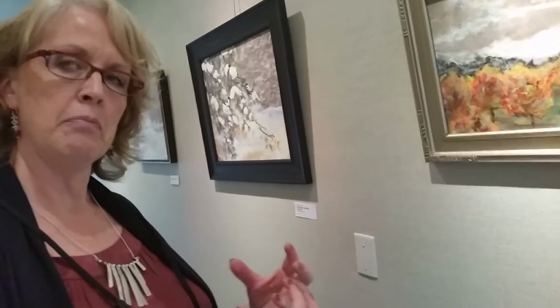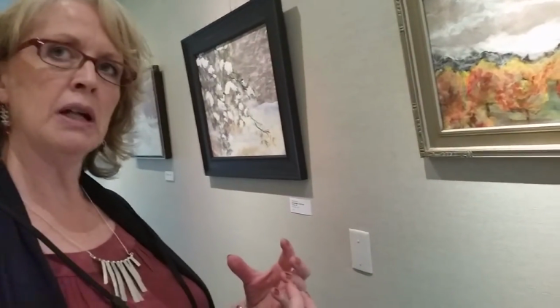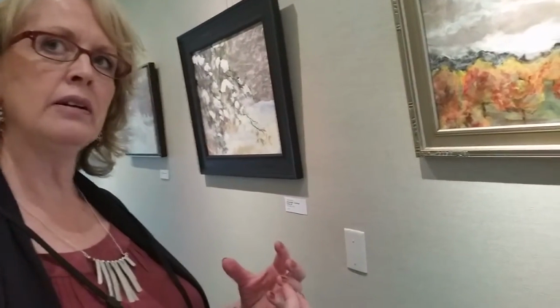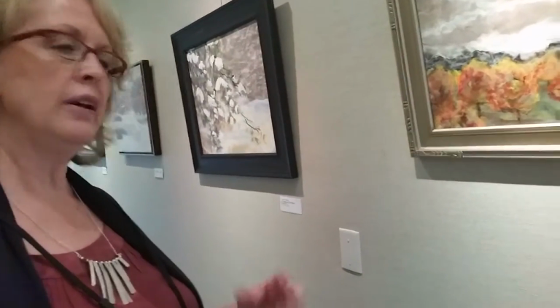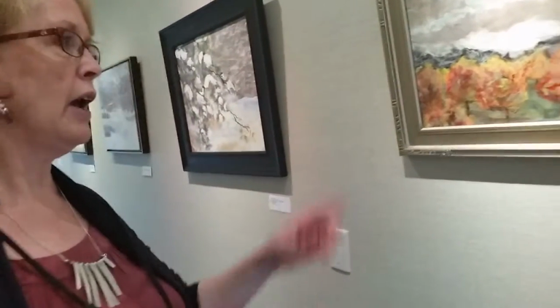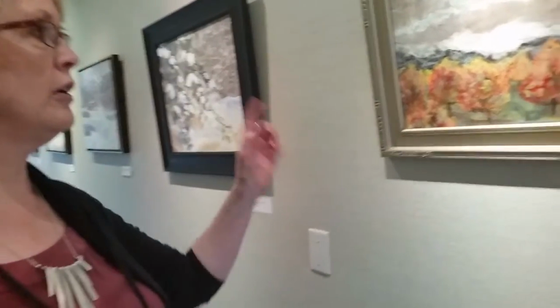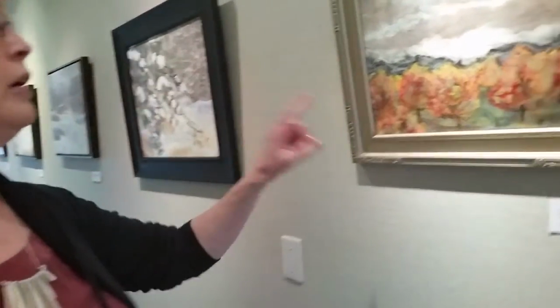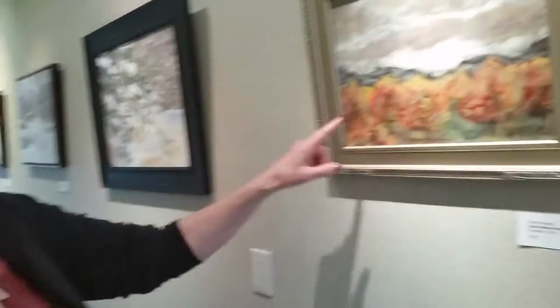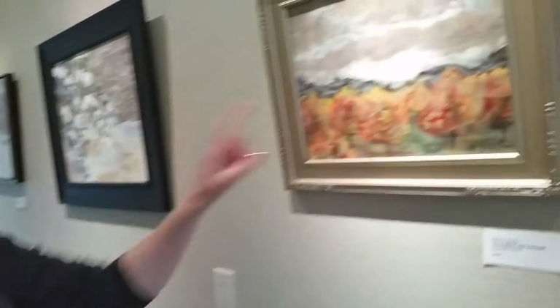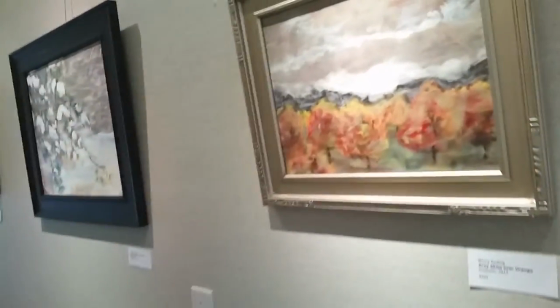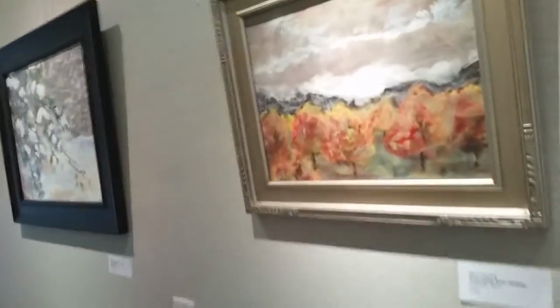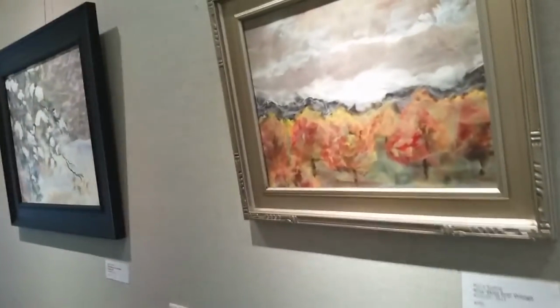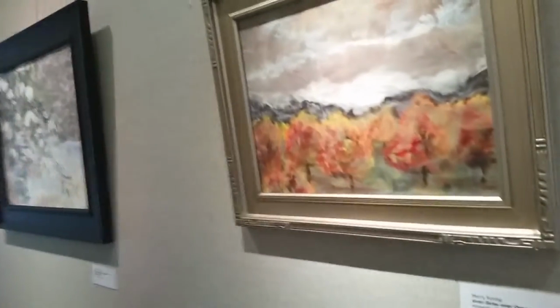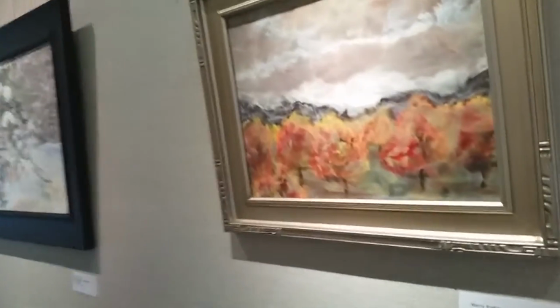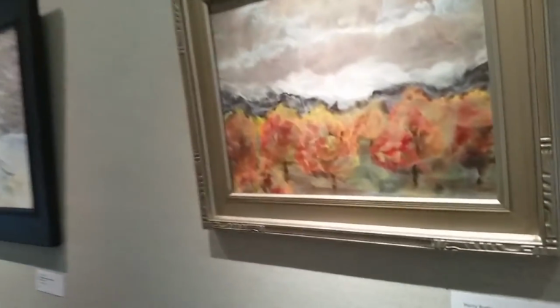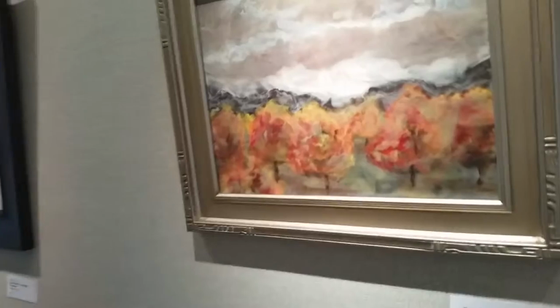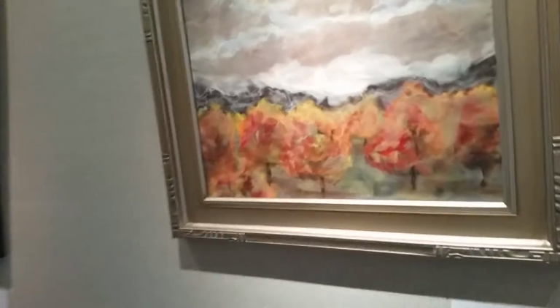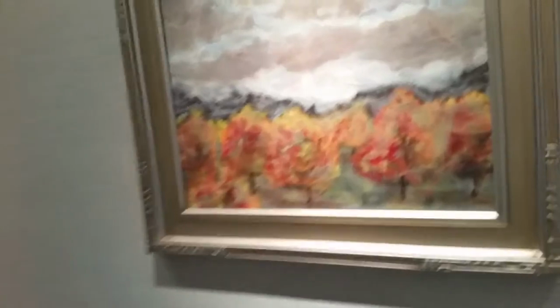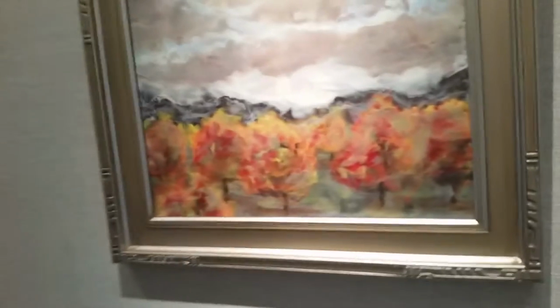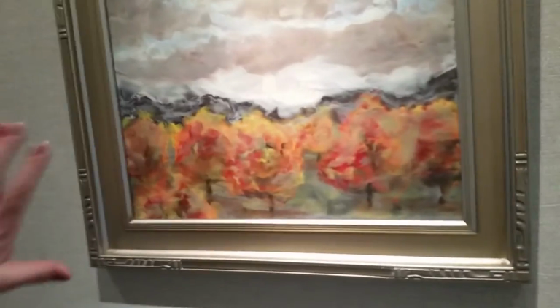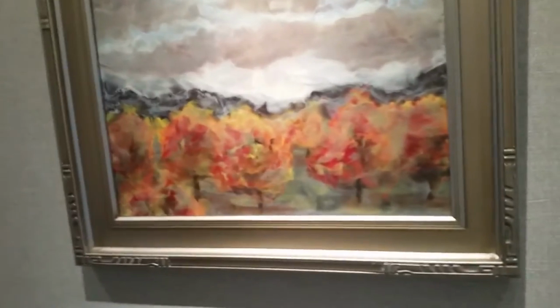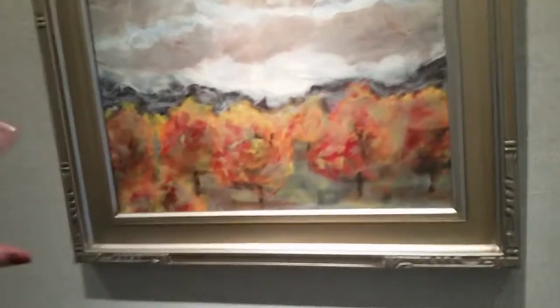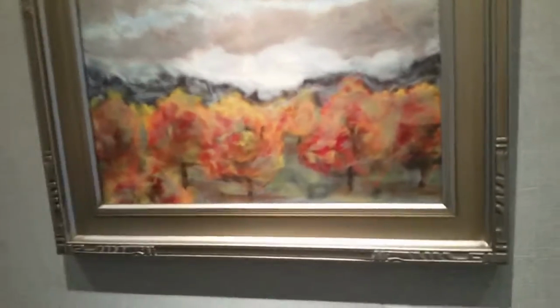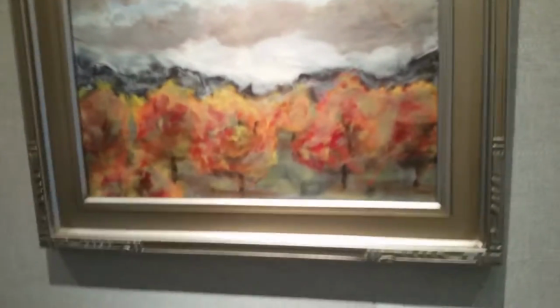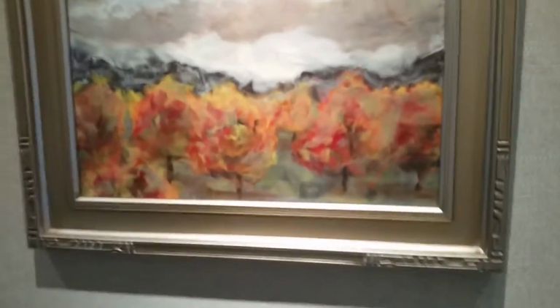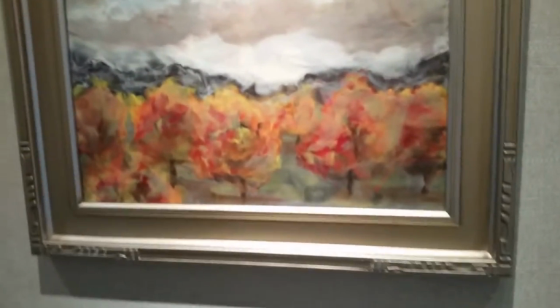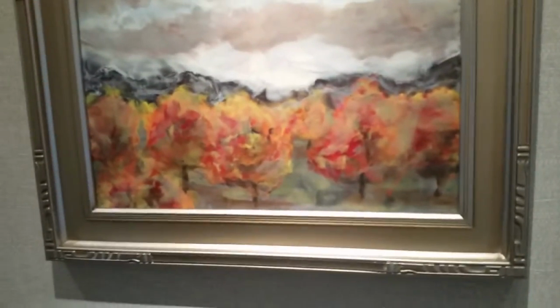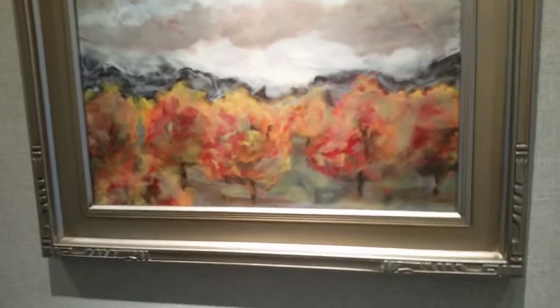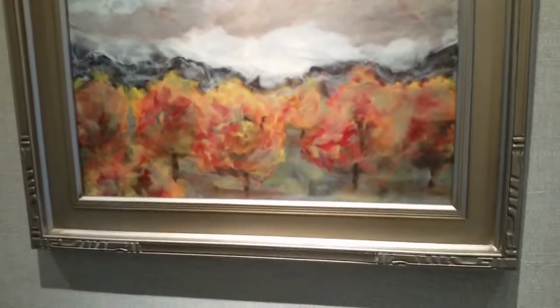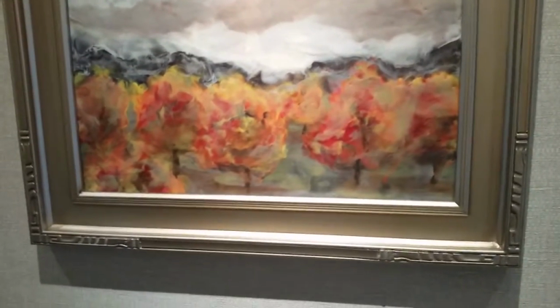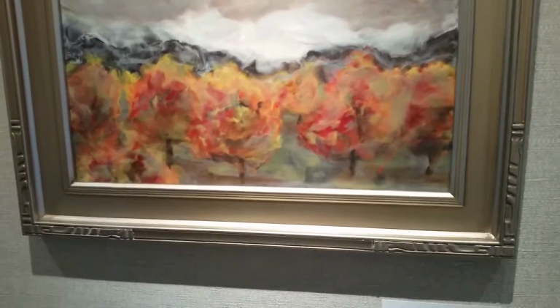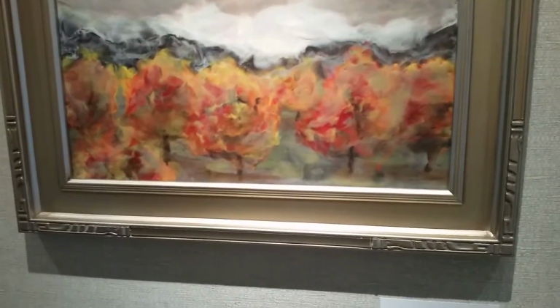Melt it together, pigment is suspended in that, and then I build it up in layers — many, many layers.